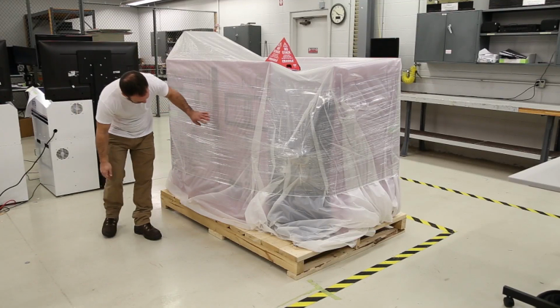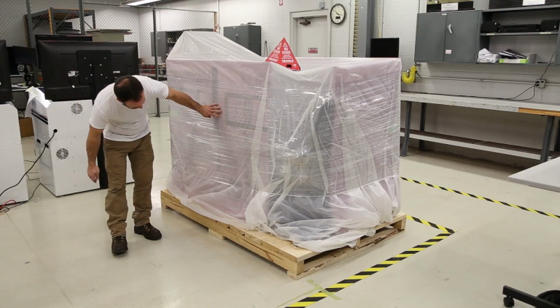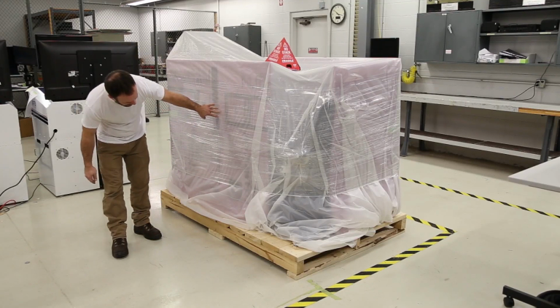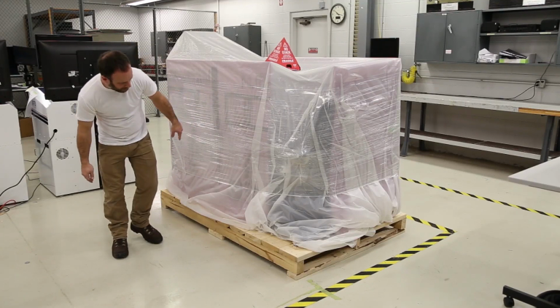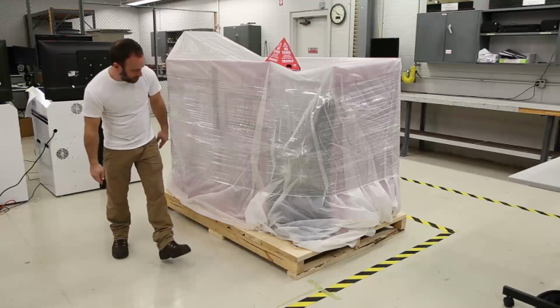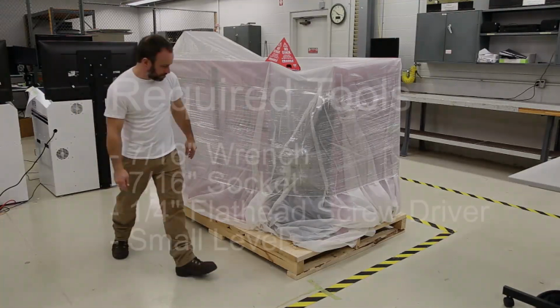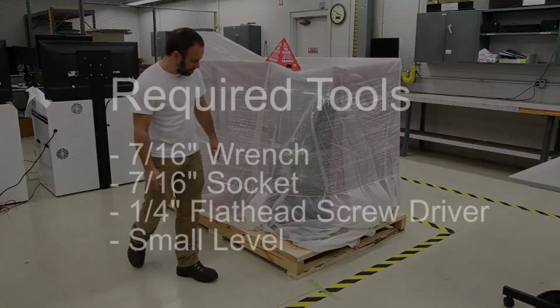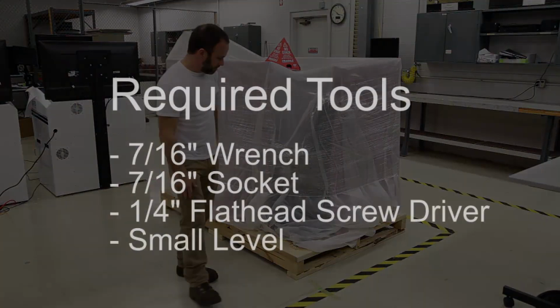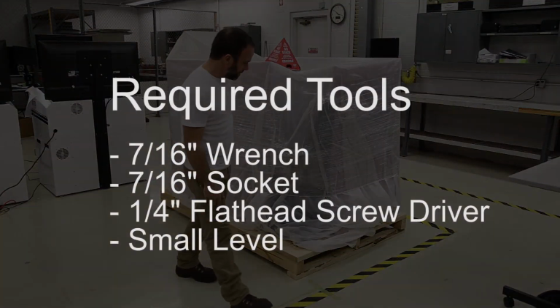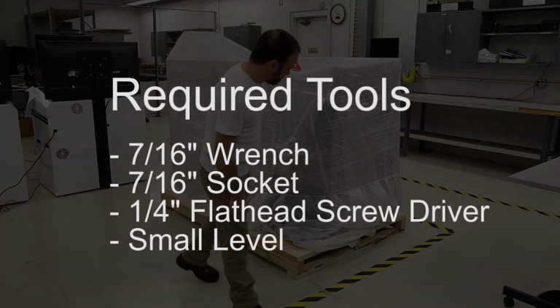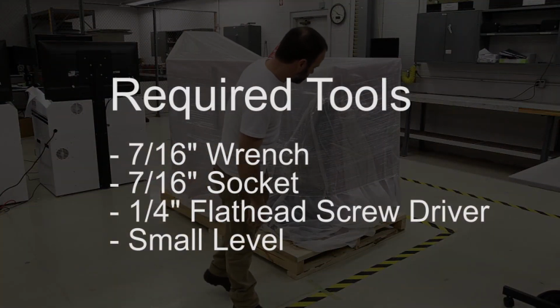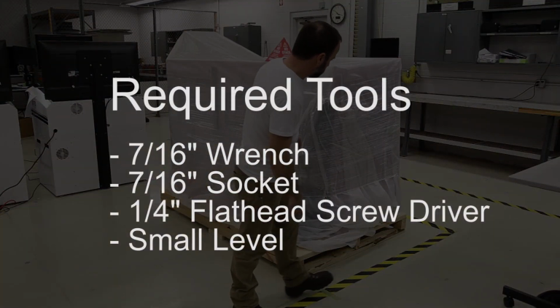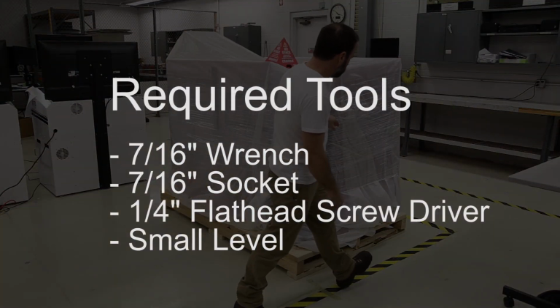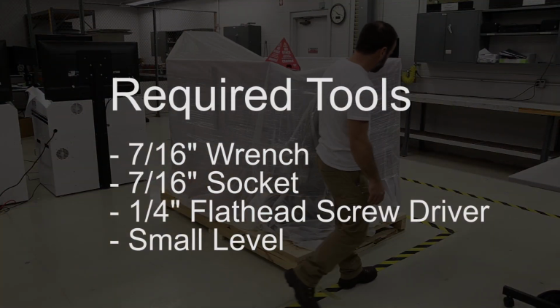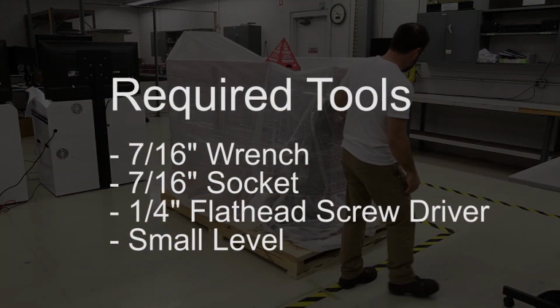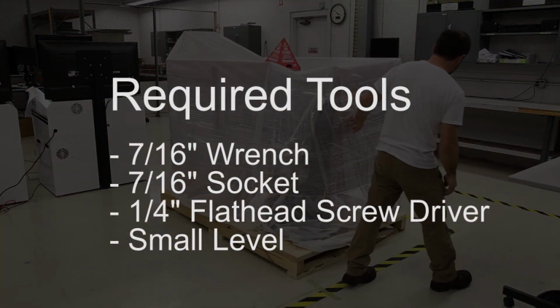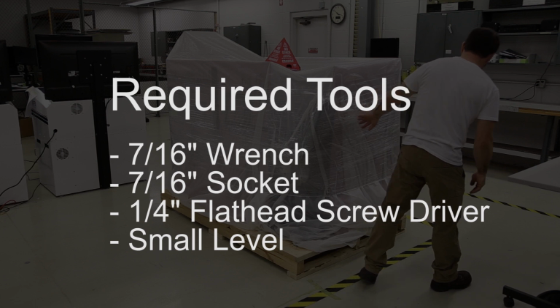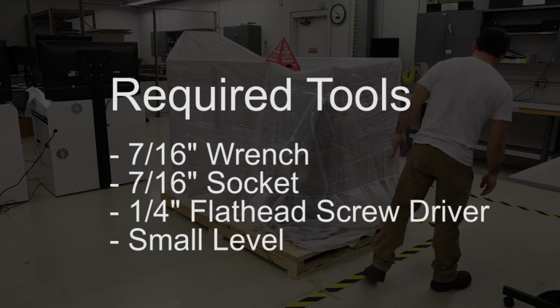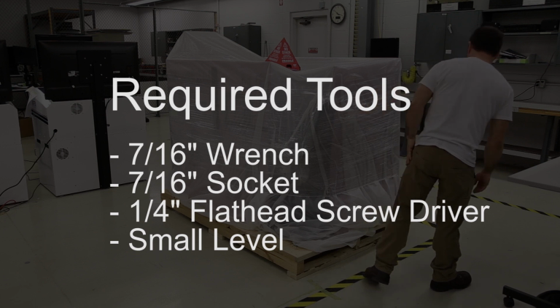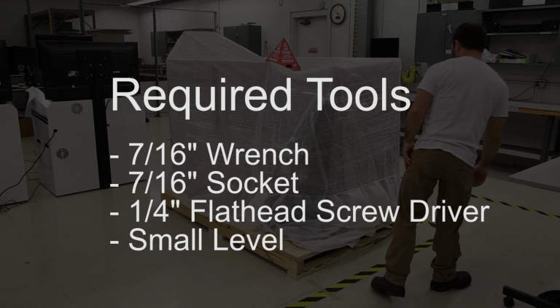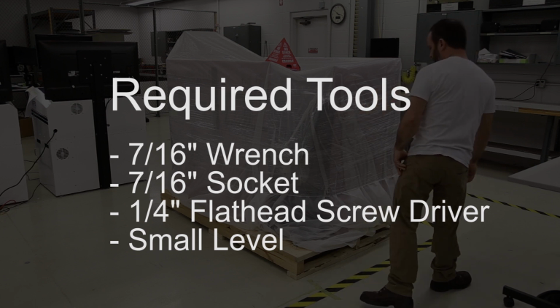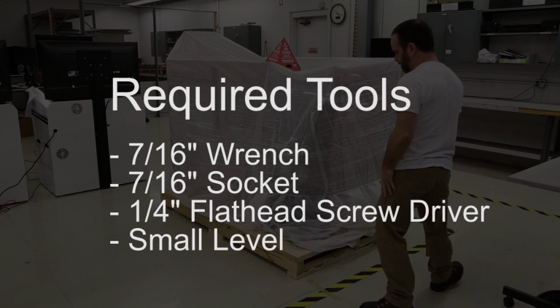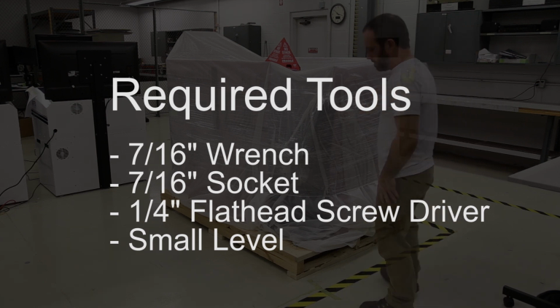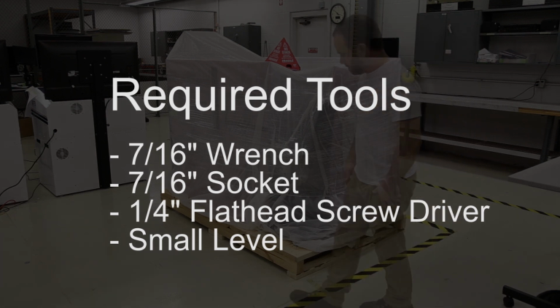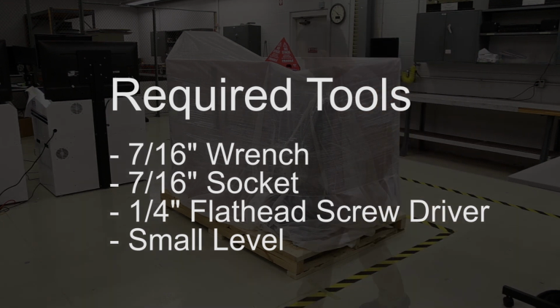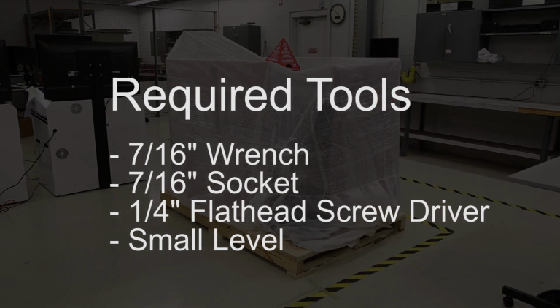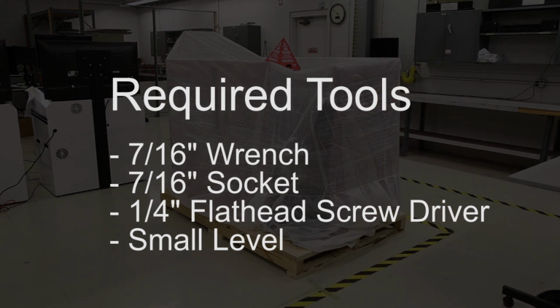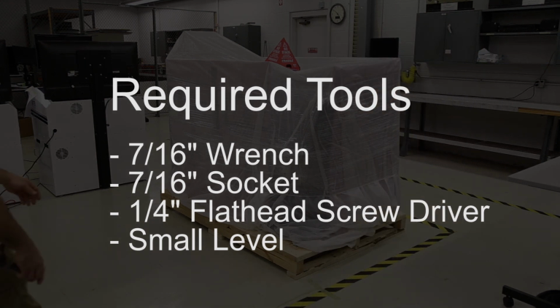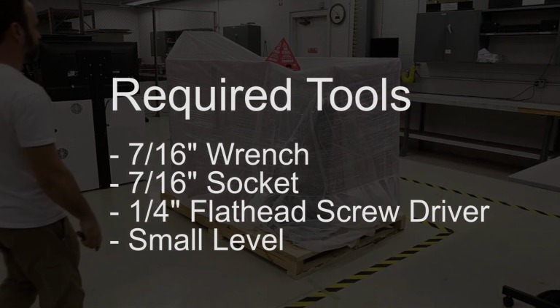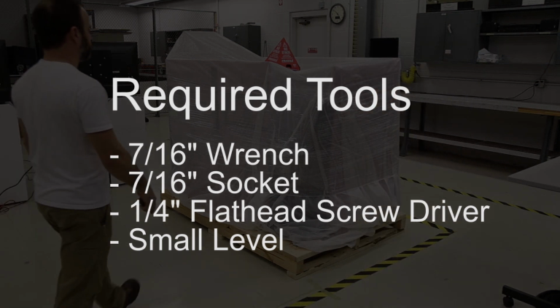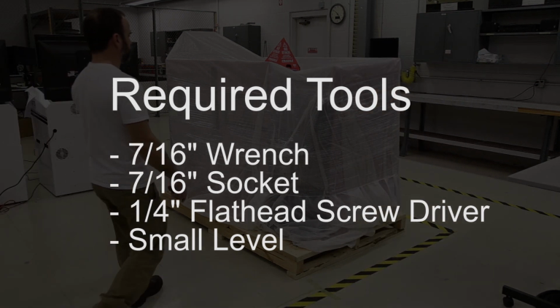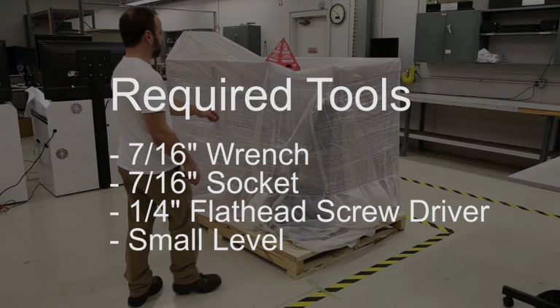To set up your RTD, you will need a 7/16th wrench, a 7/16th socket, a 1/4-inch flat head screwdriver, and a small level.